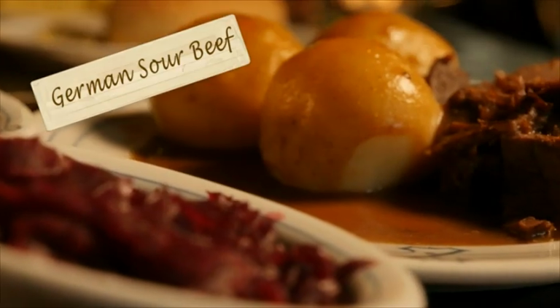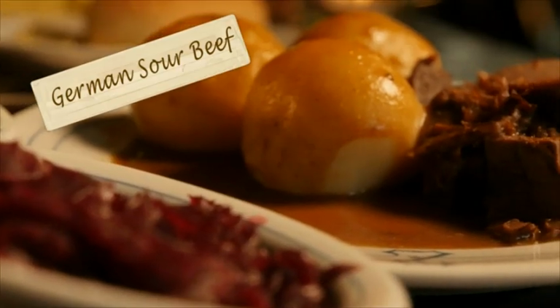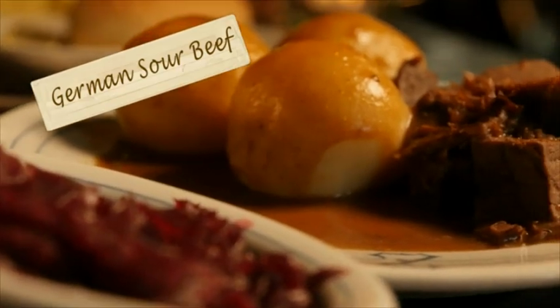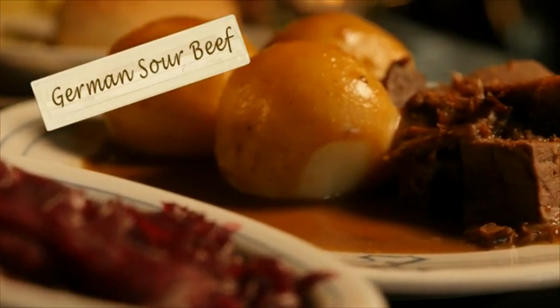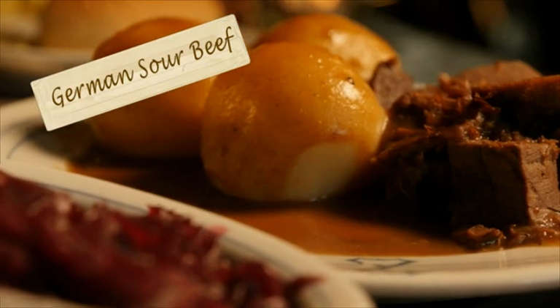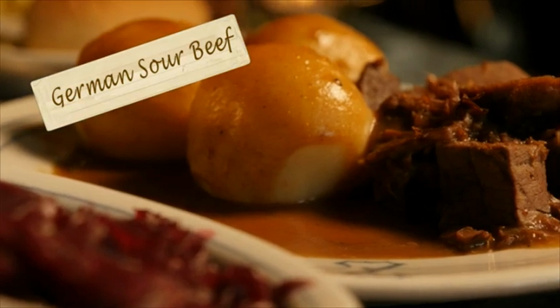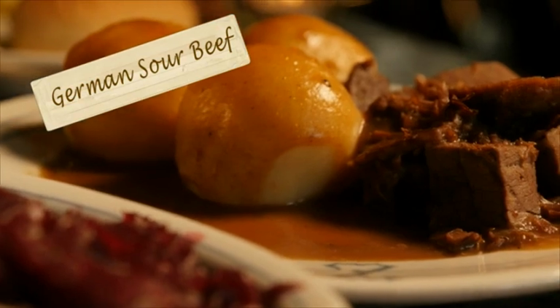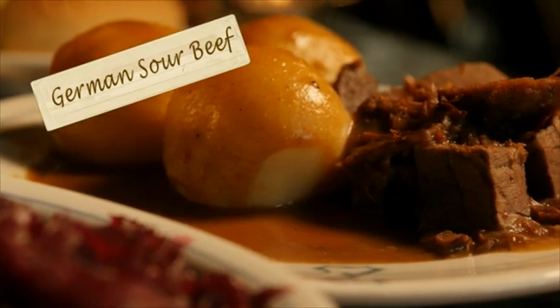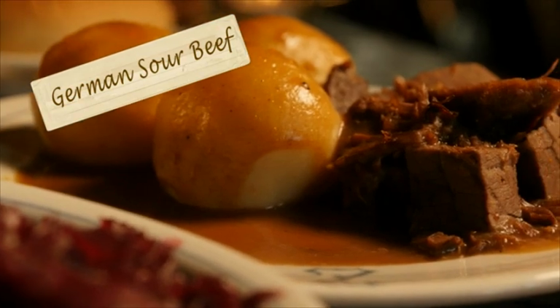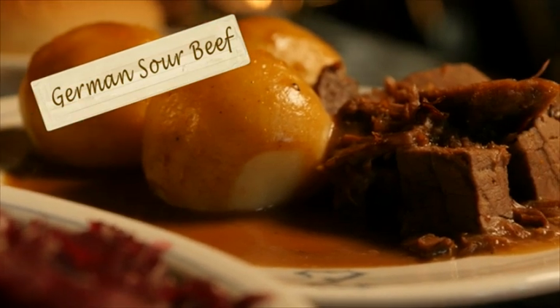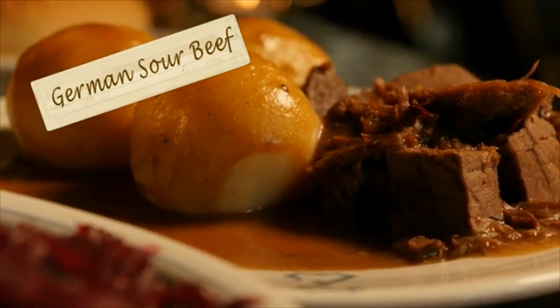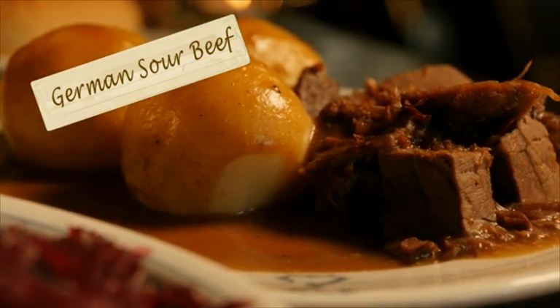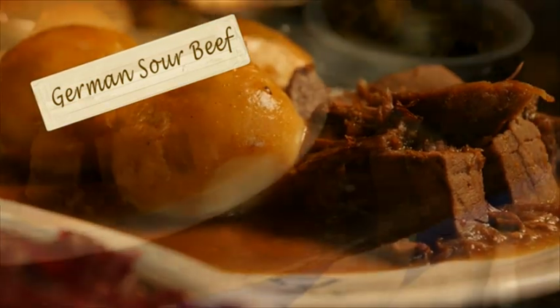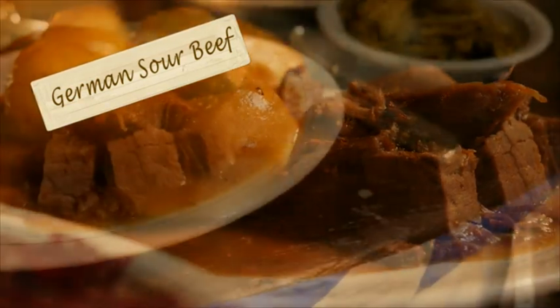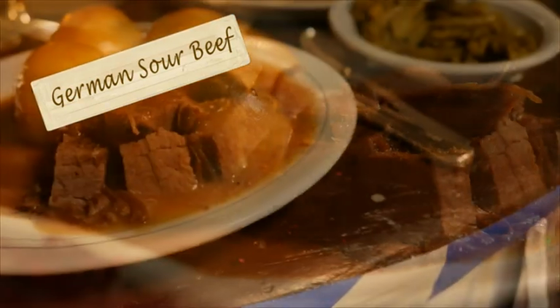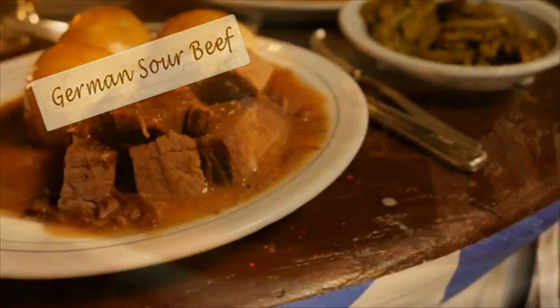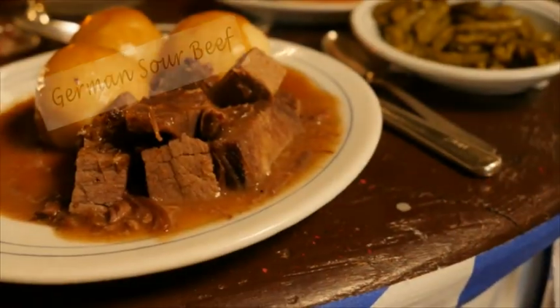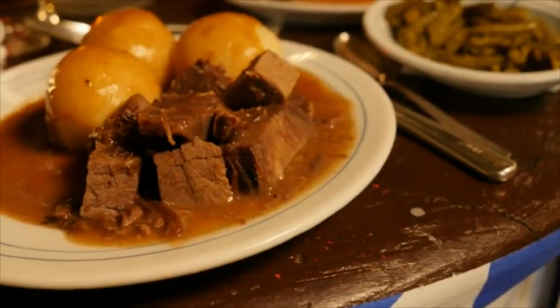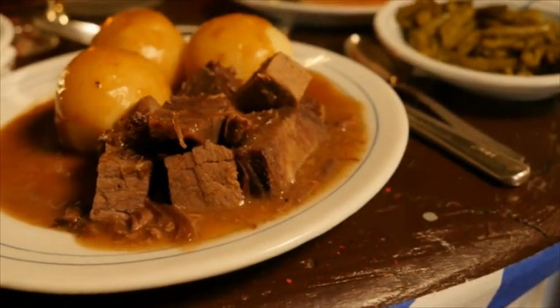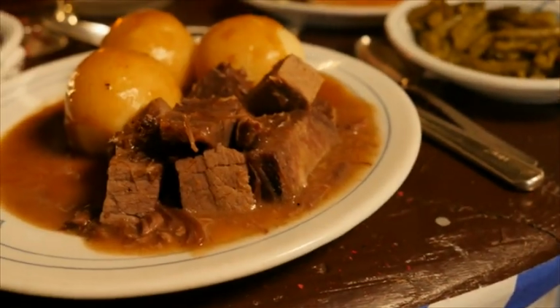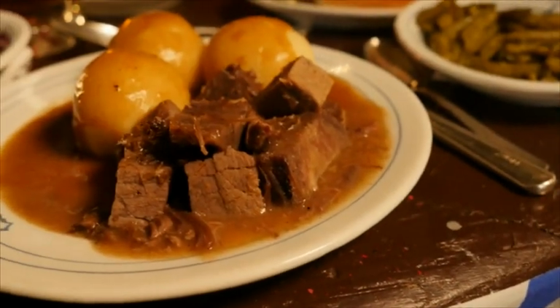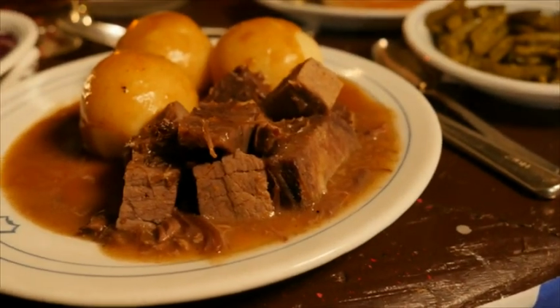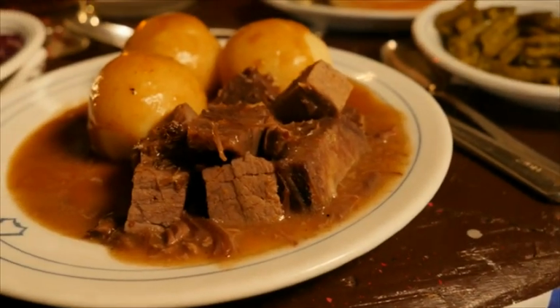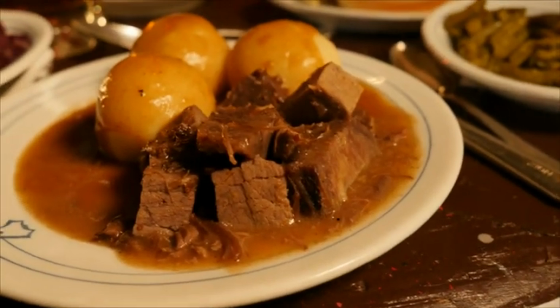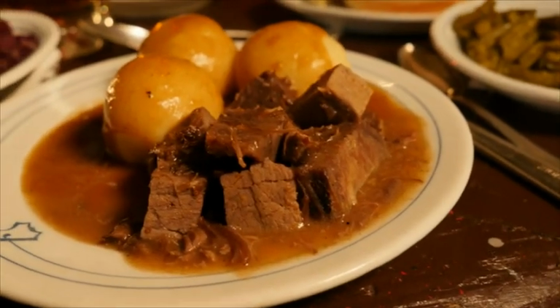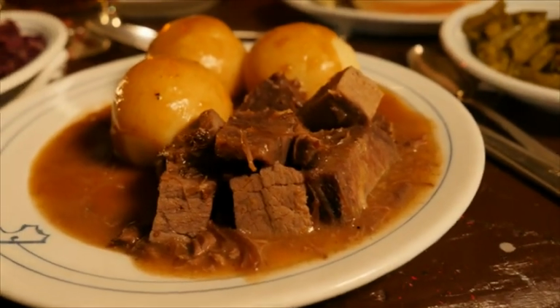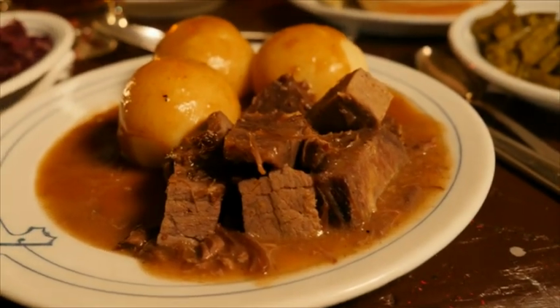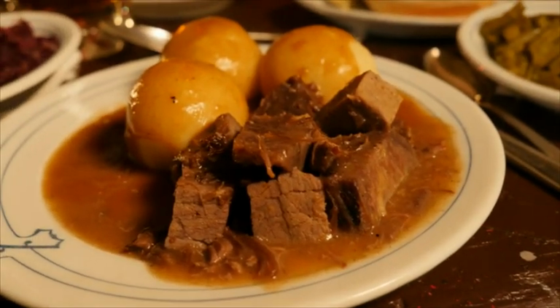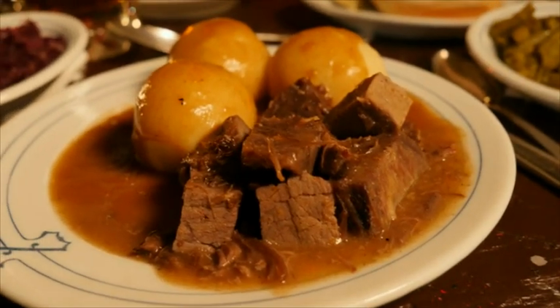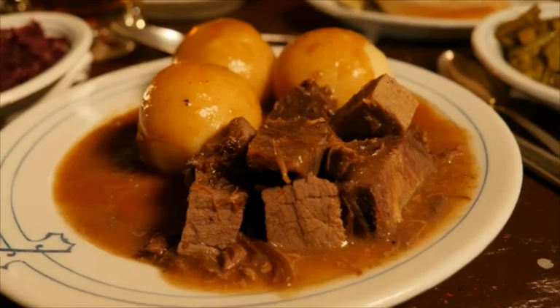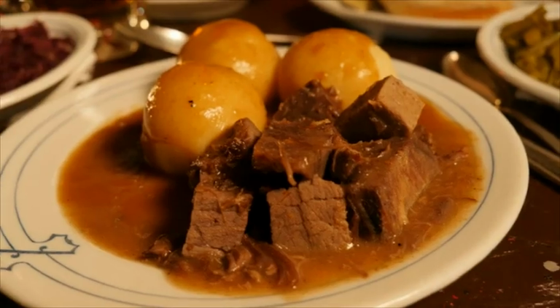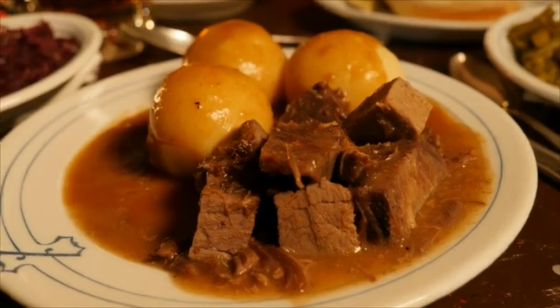We're going to have sour beef, red cabbage, green beans, homemade dumplings, and wonderful gravy.